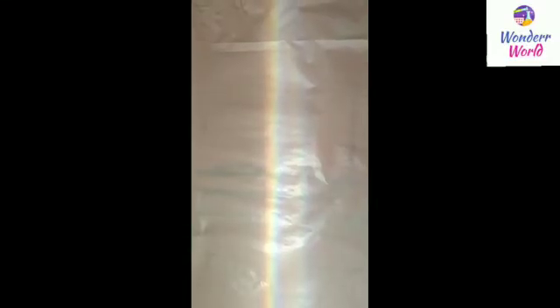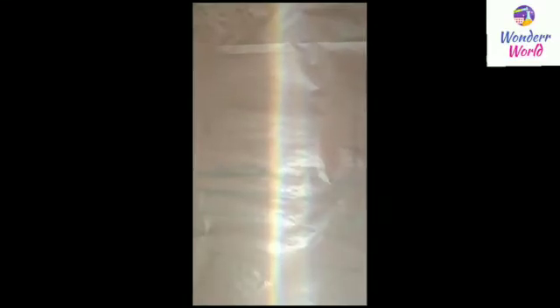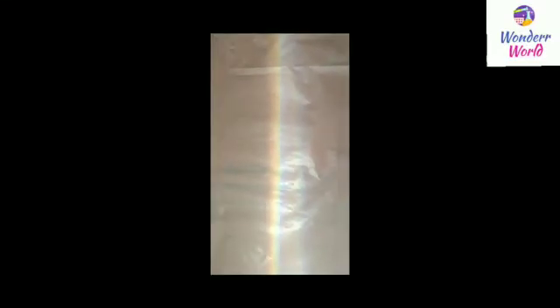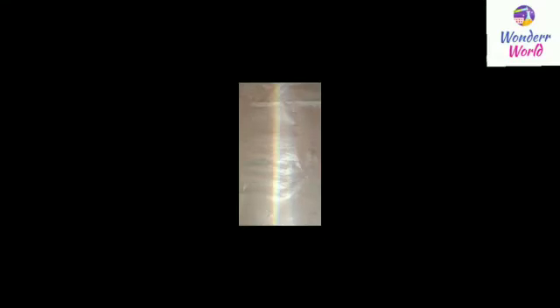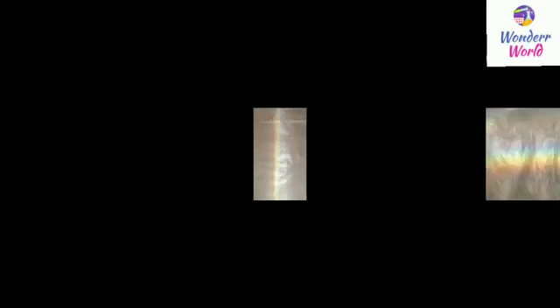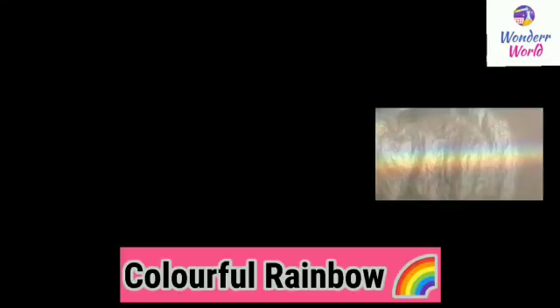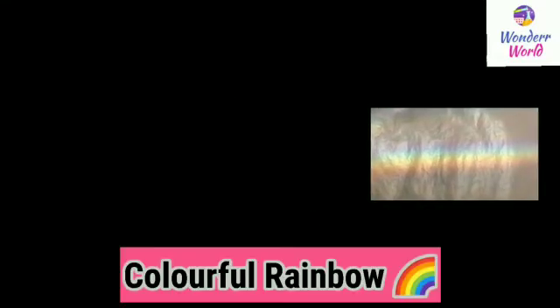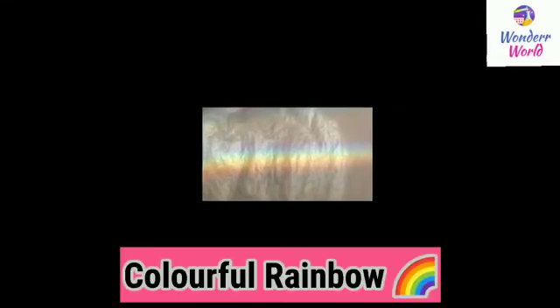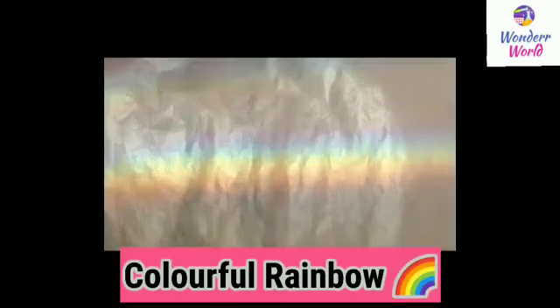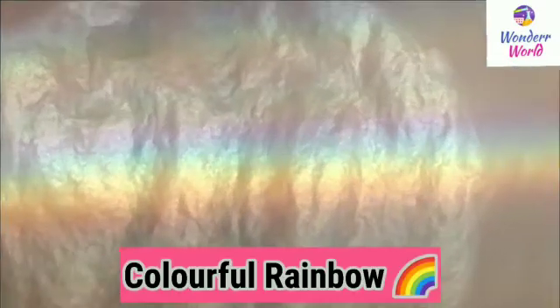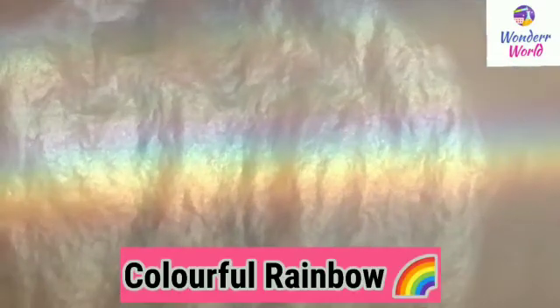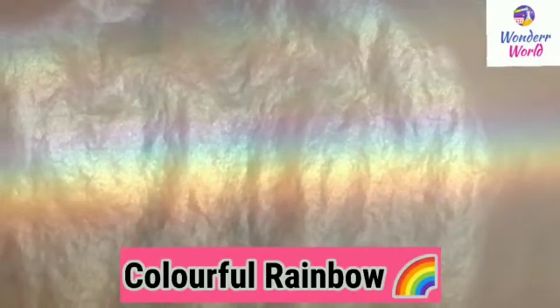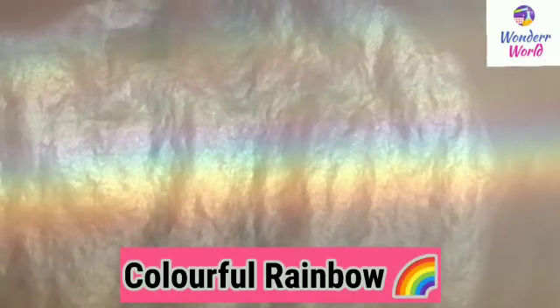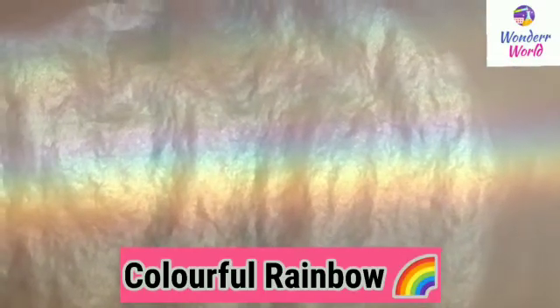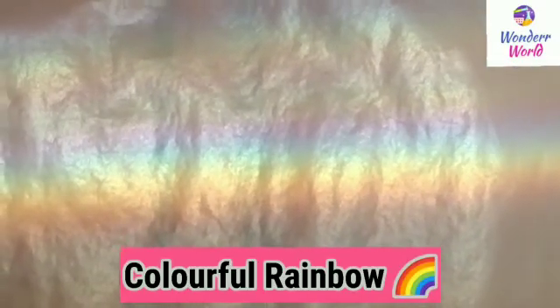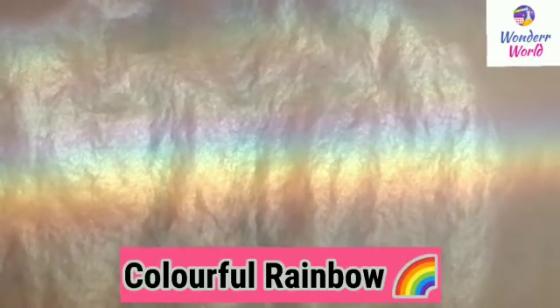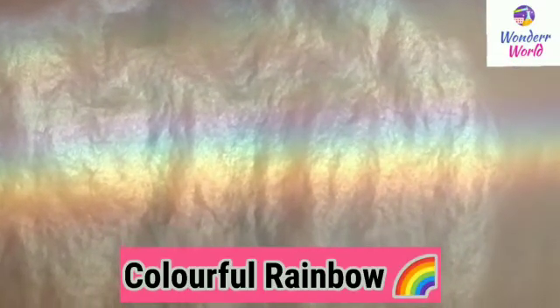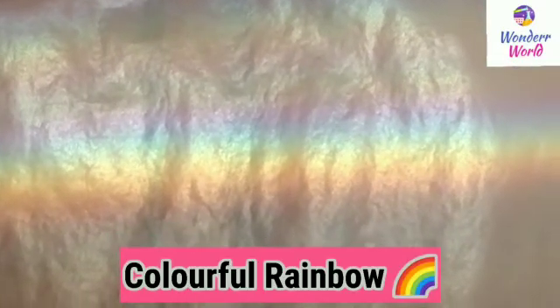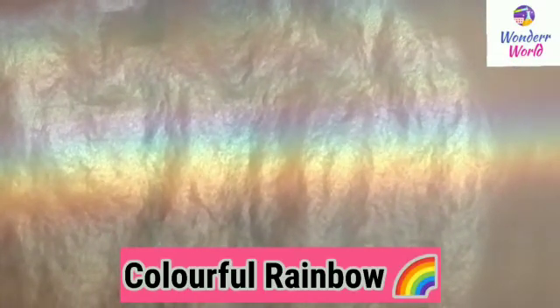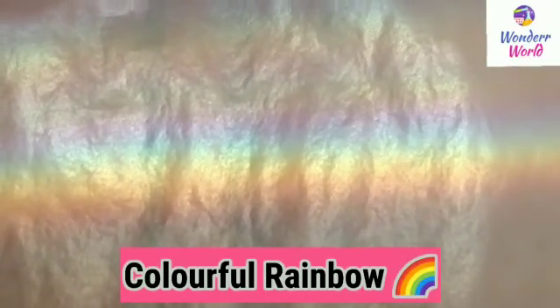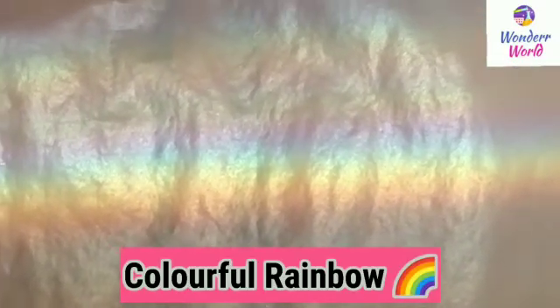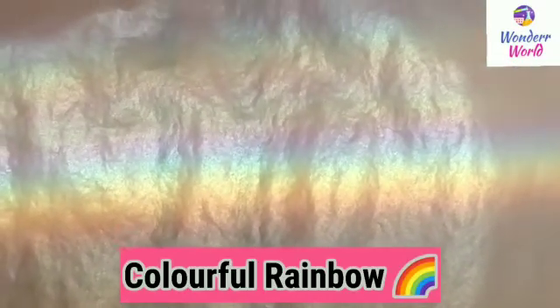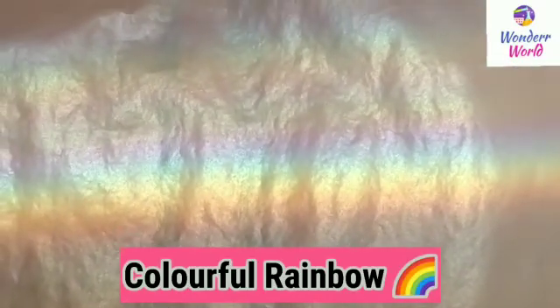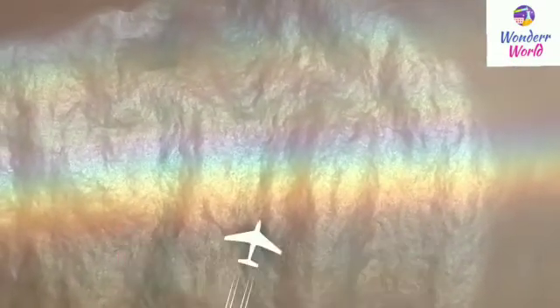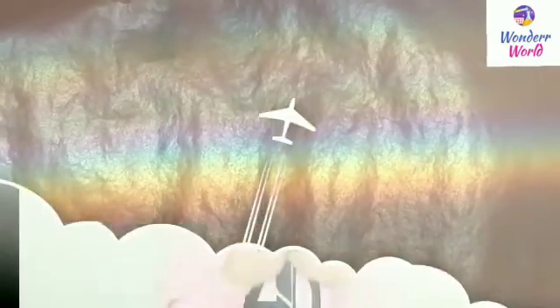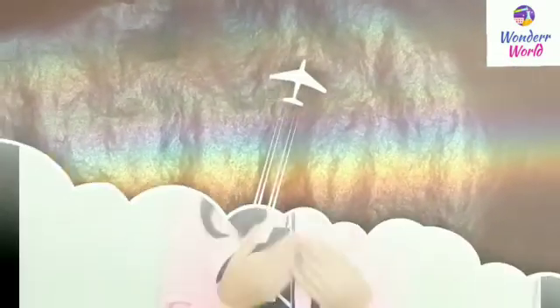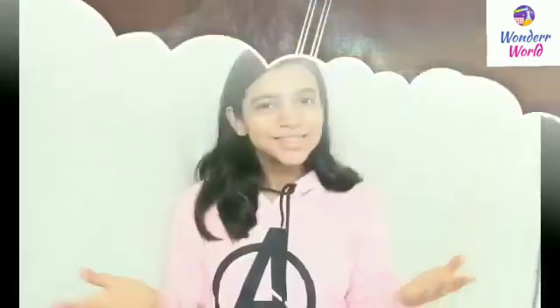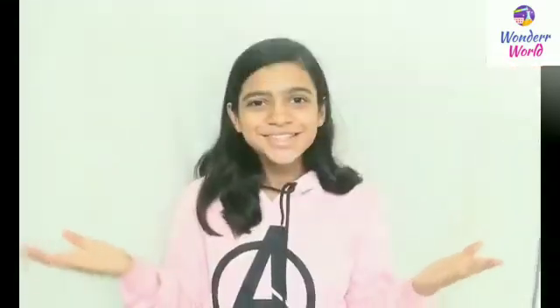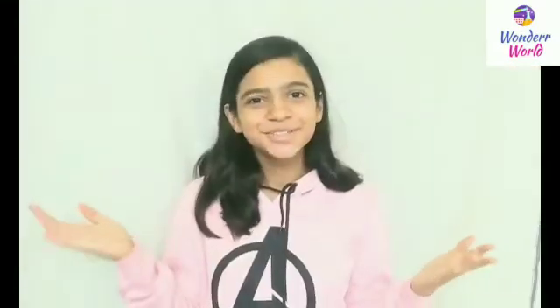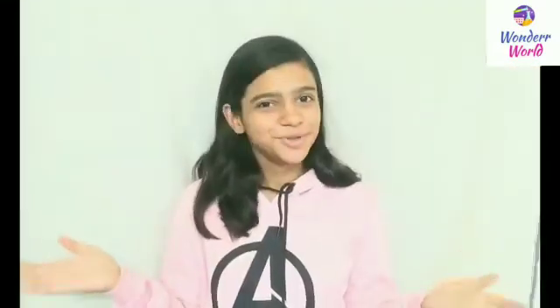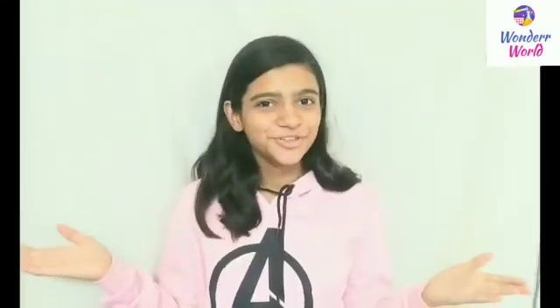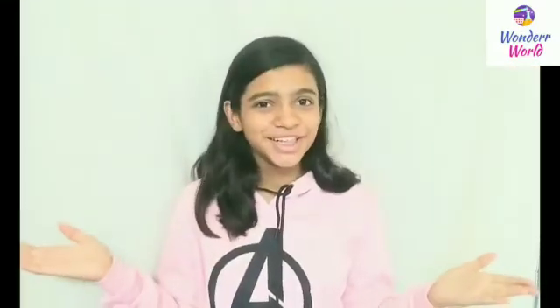It has all seven colors. Wasn't this beautiful?